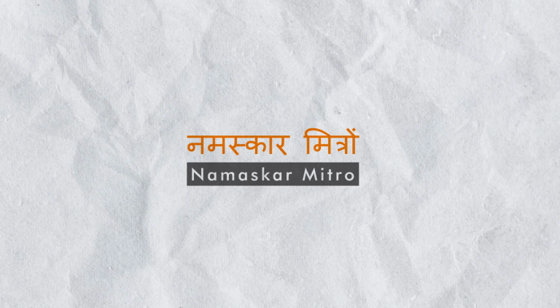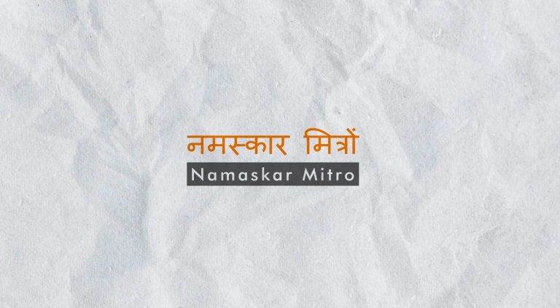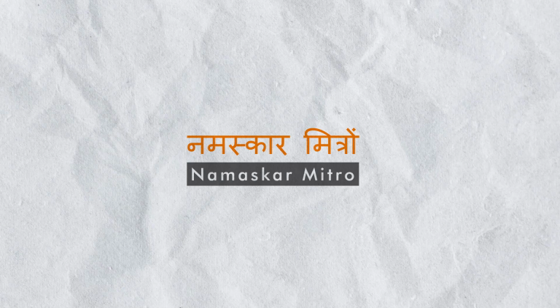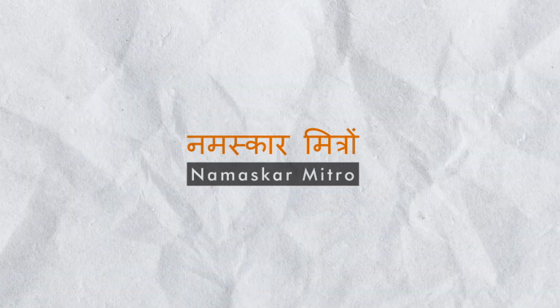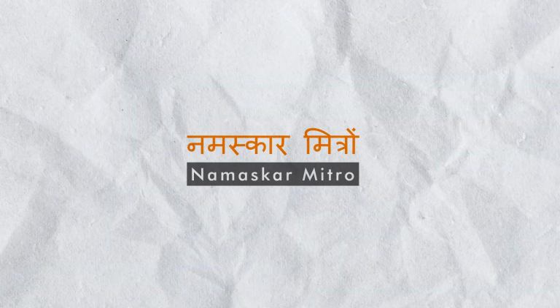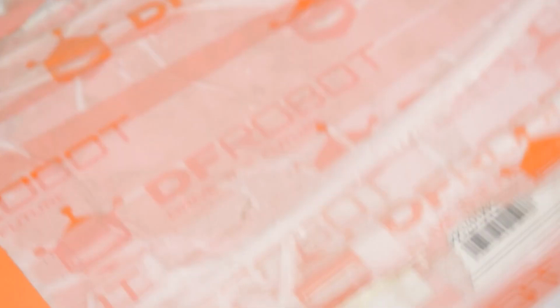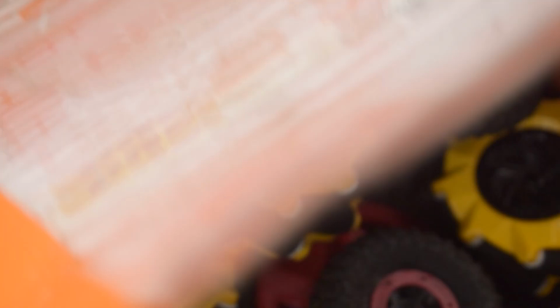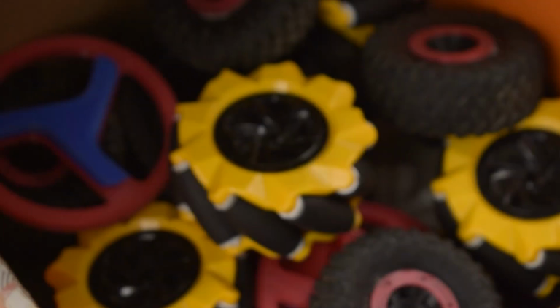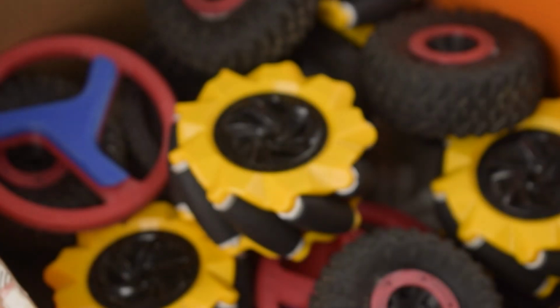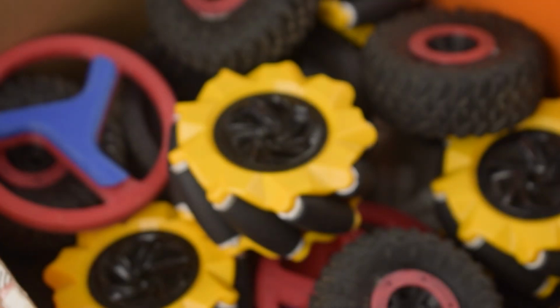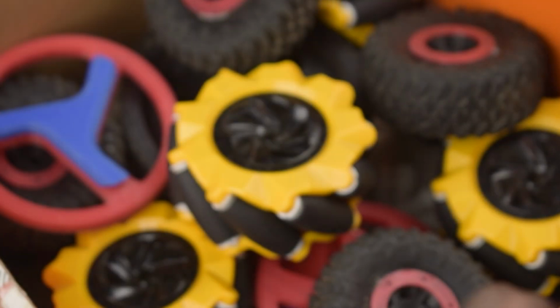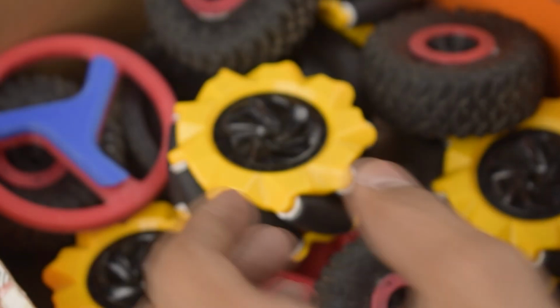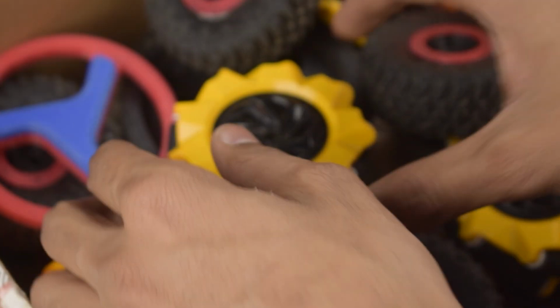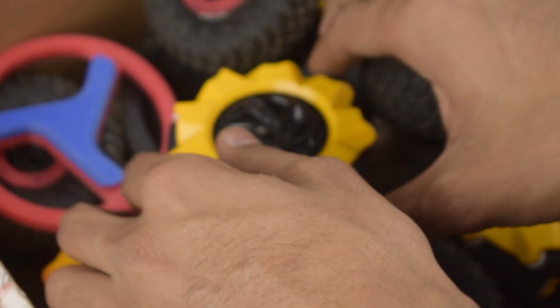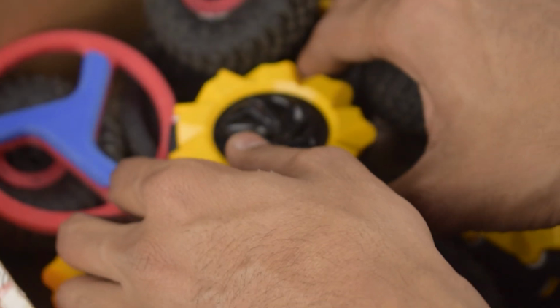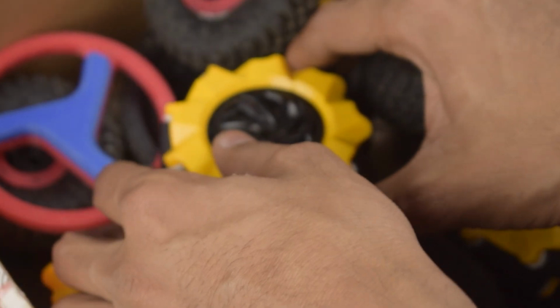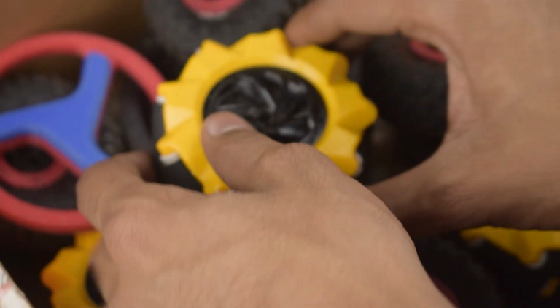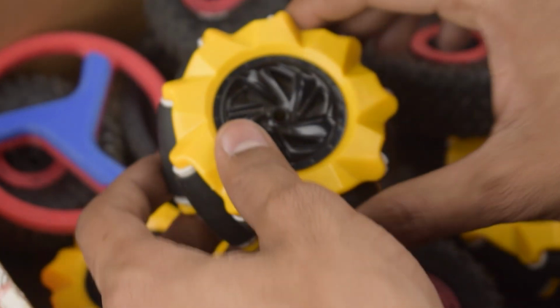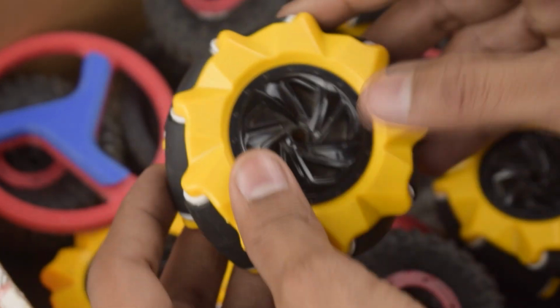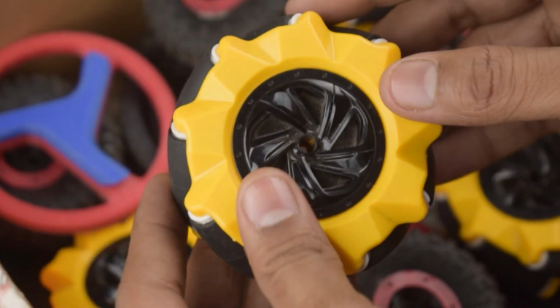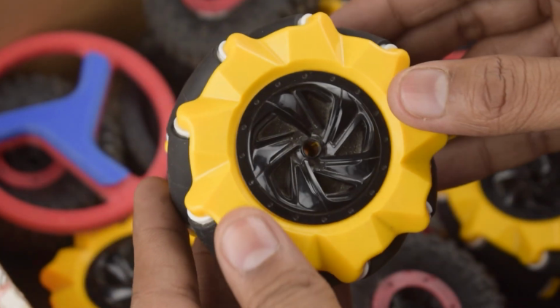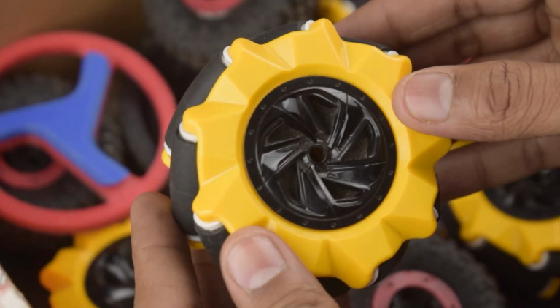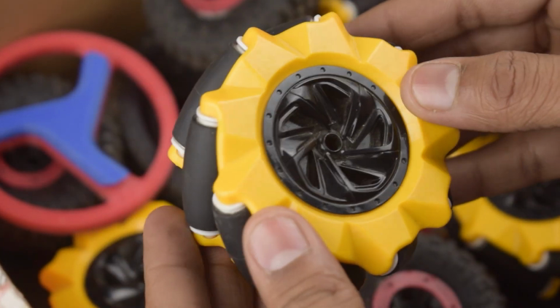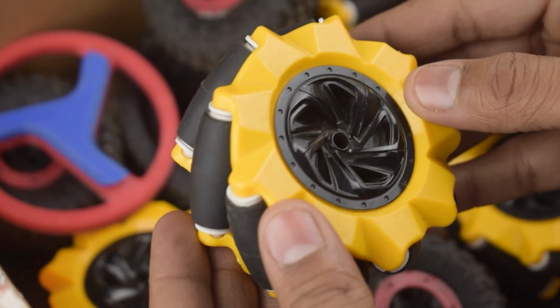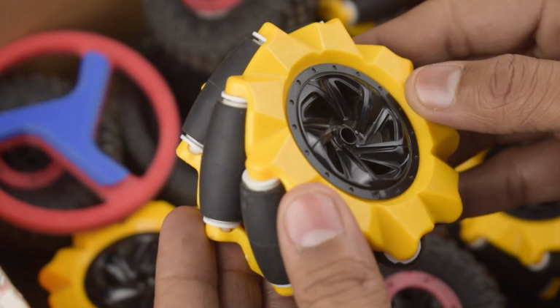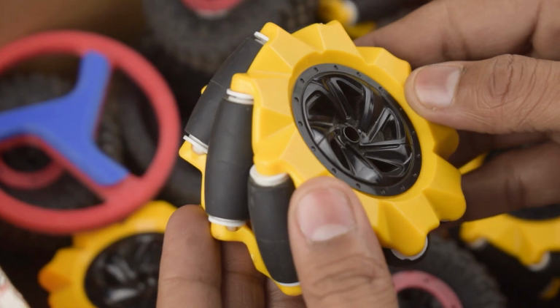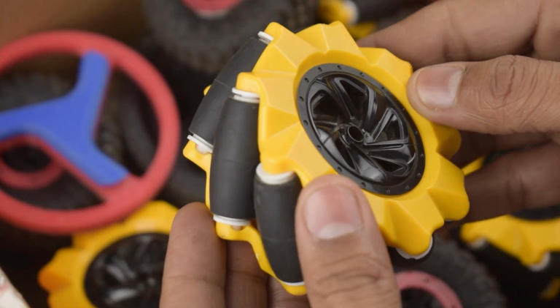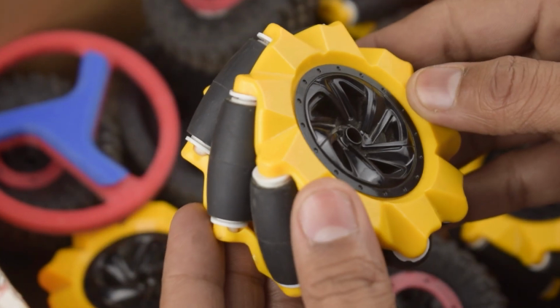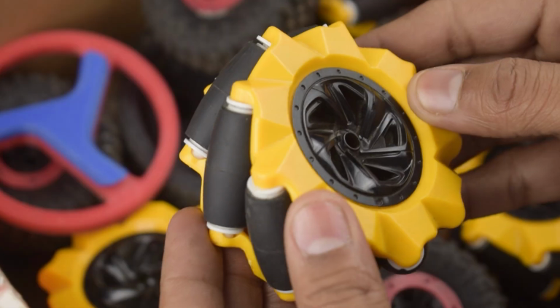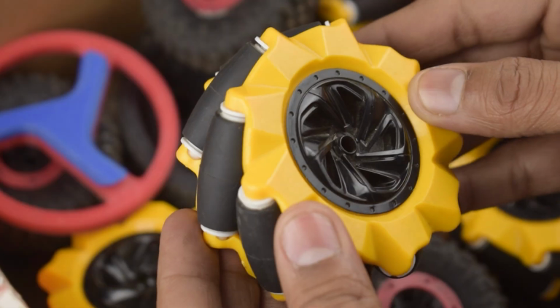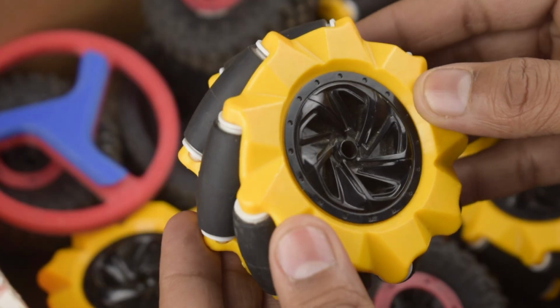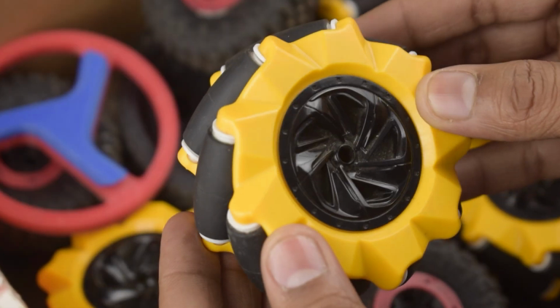Namaskar Mitro! These are the mecanum wheels. Do you know what they are? Let's ask Google.